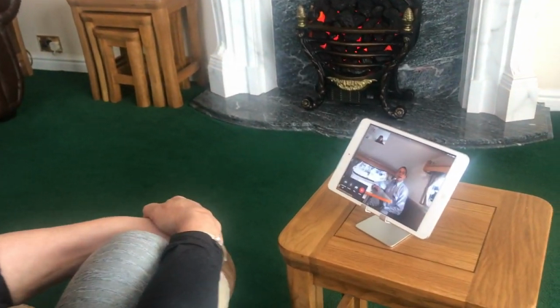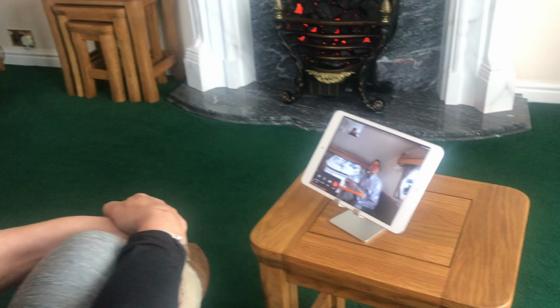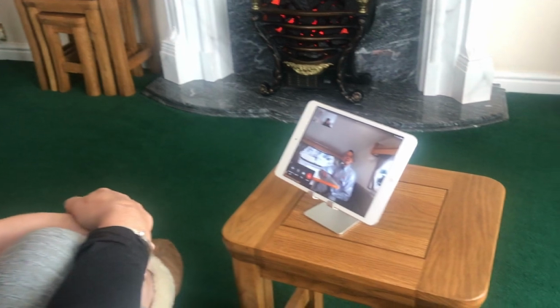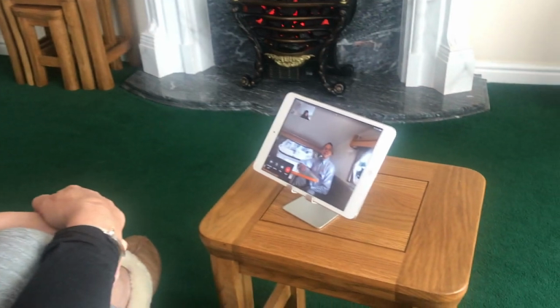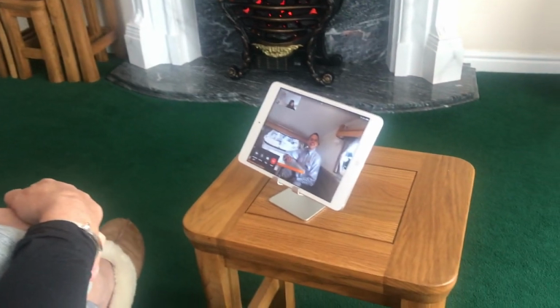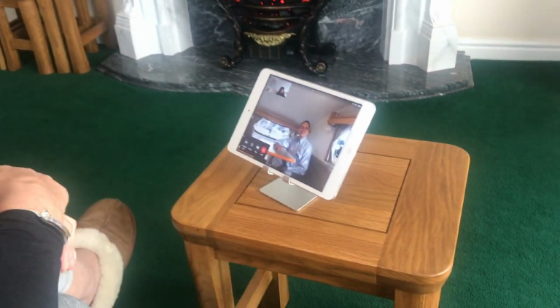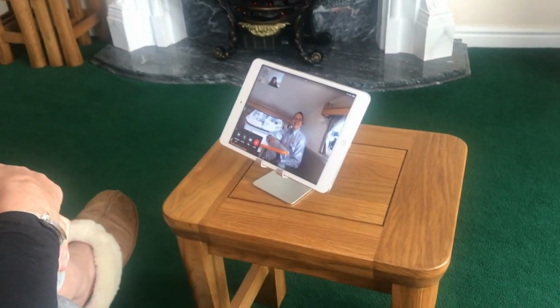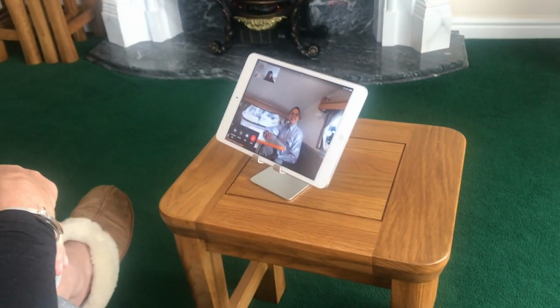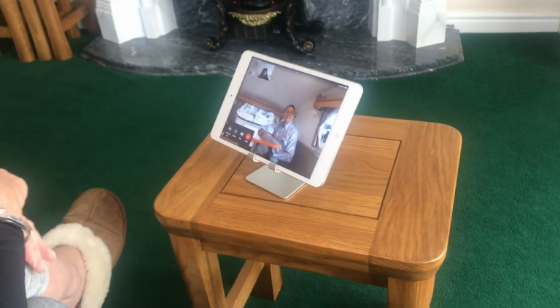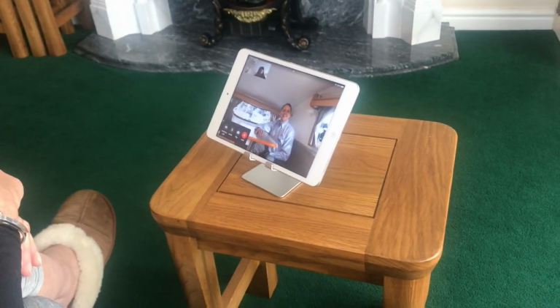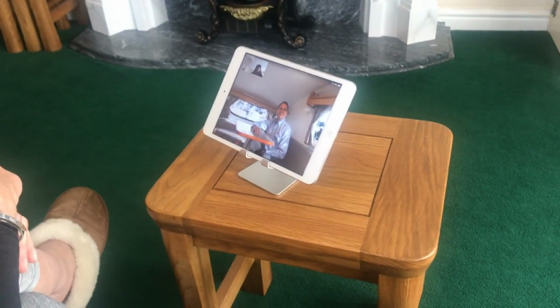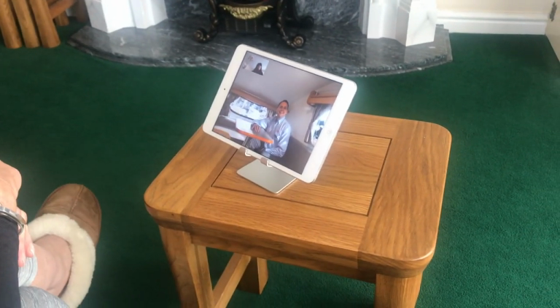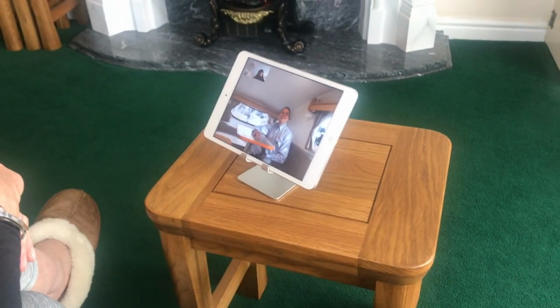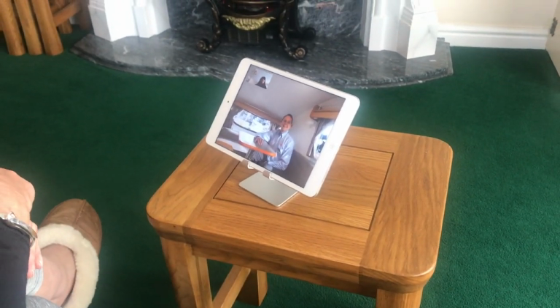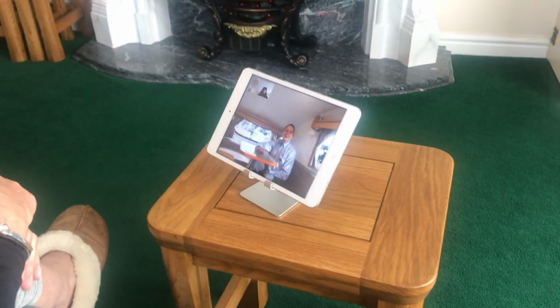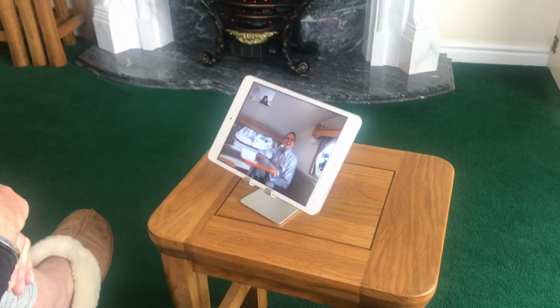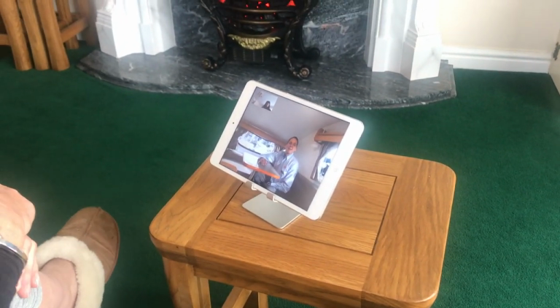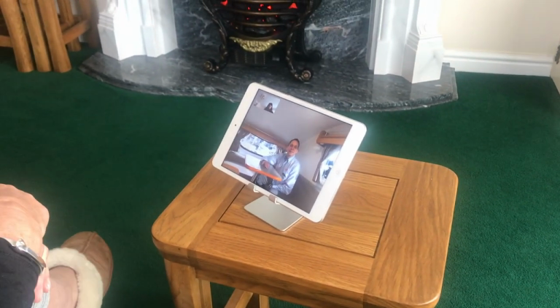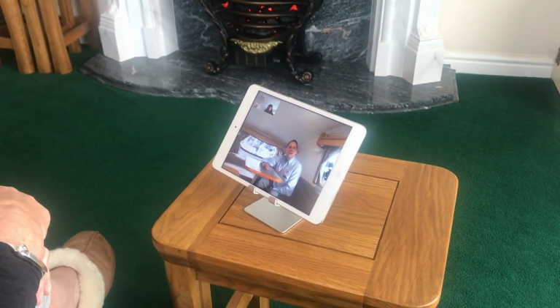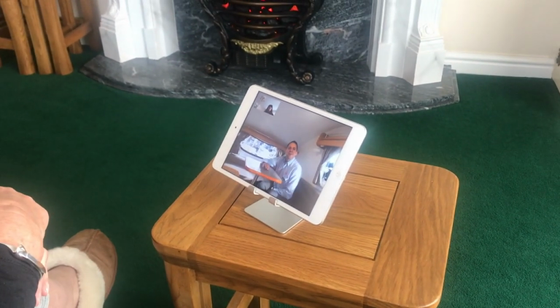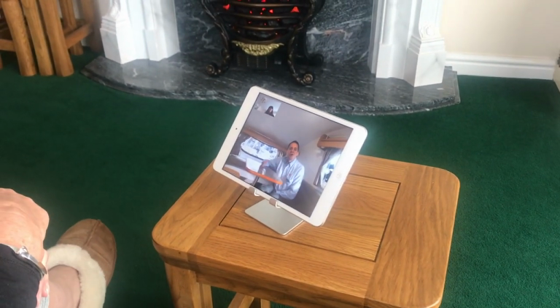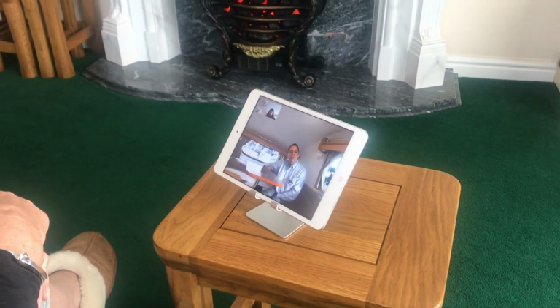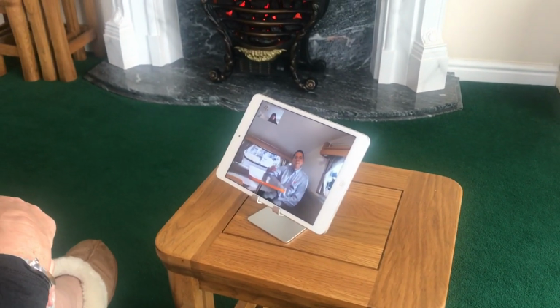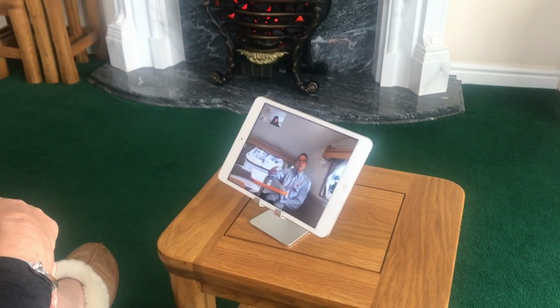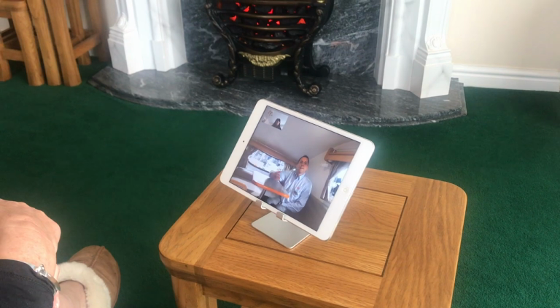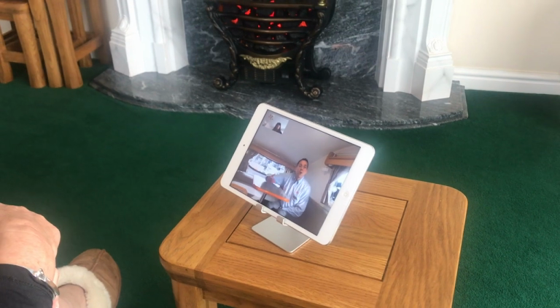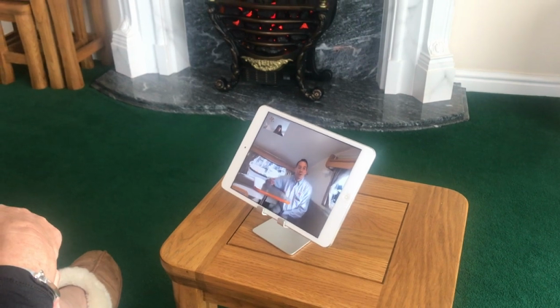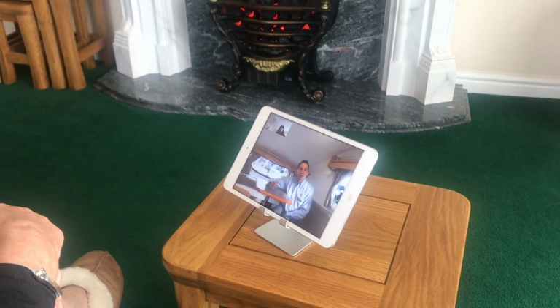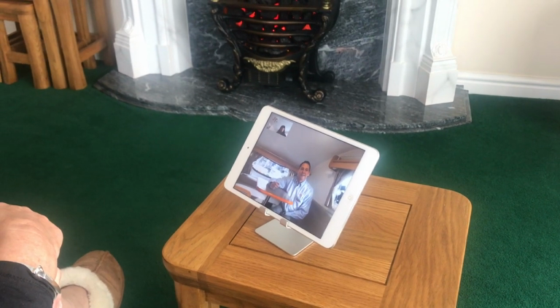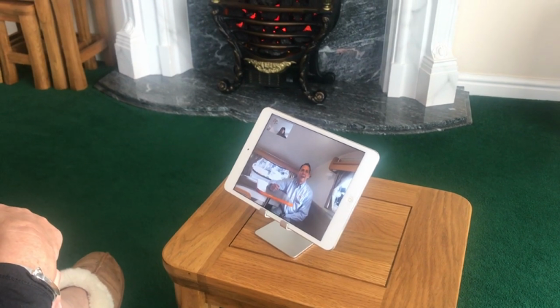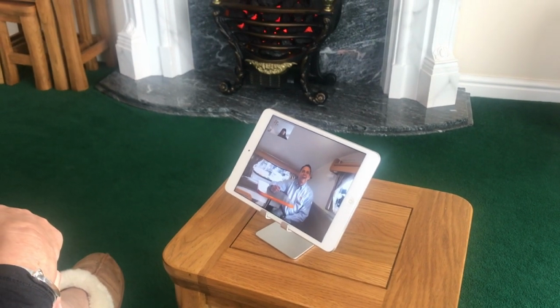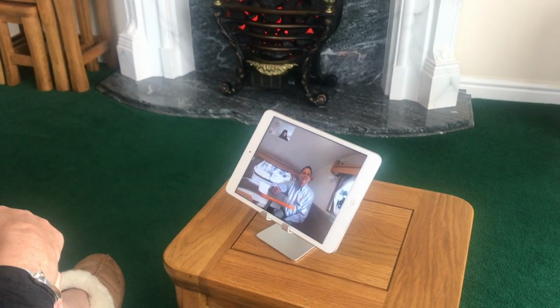Hi, is that Susan? Hi, yes. Is that Chris? It is, yeah. Hi, pleased to meet you. I'm just going to show you a bit about the GoPod as requested. Is that okay? Okay.